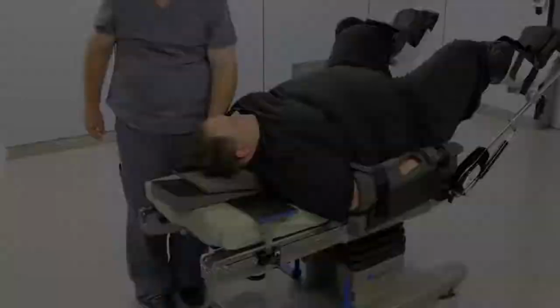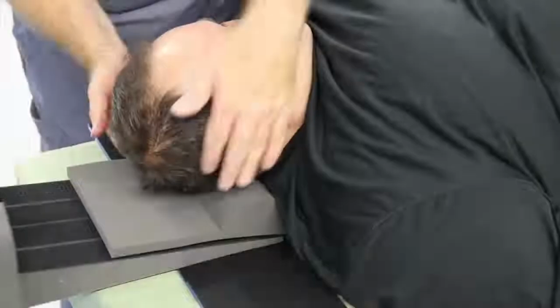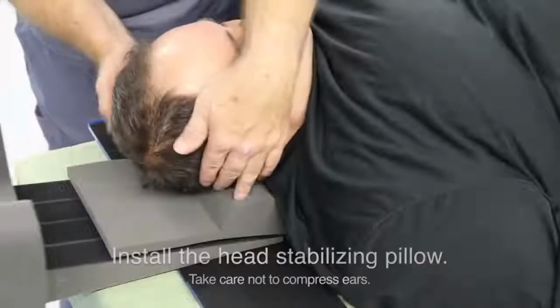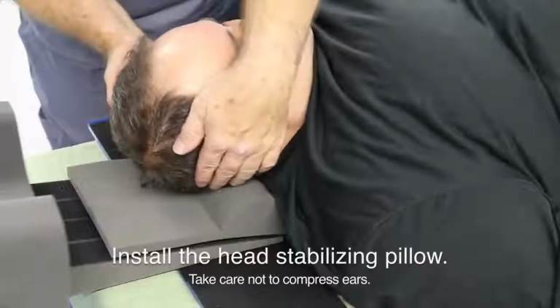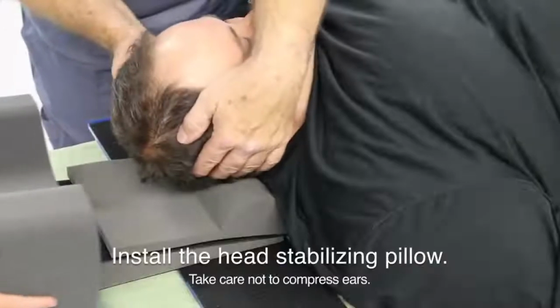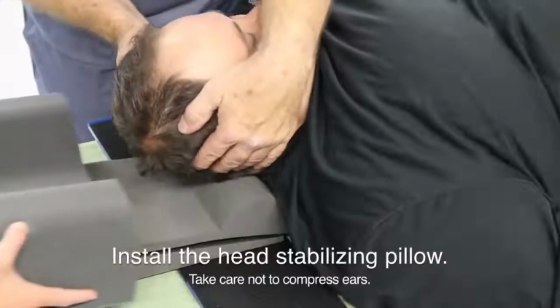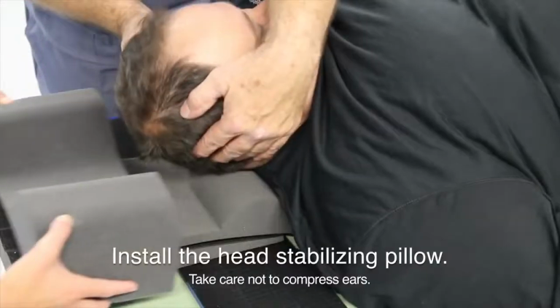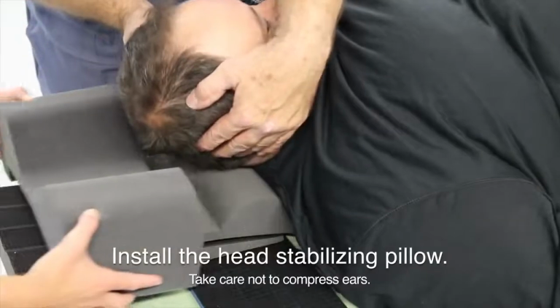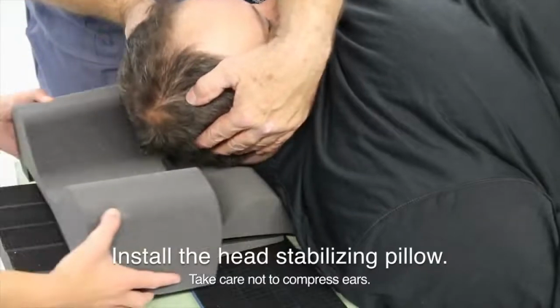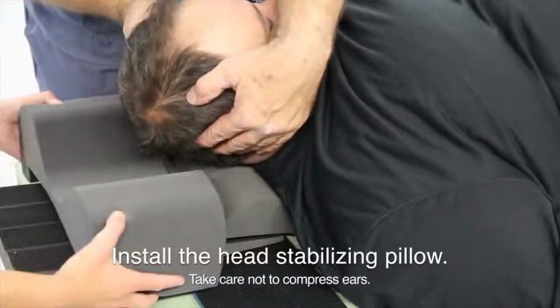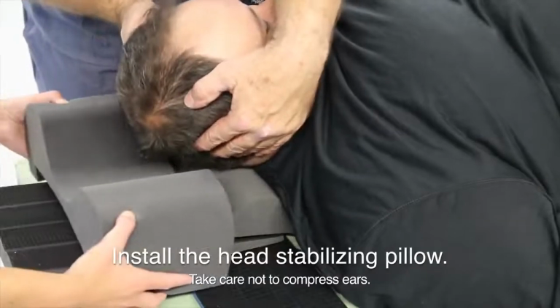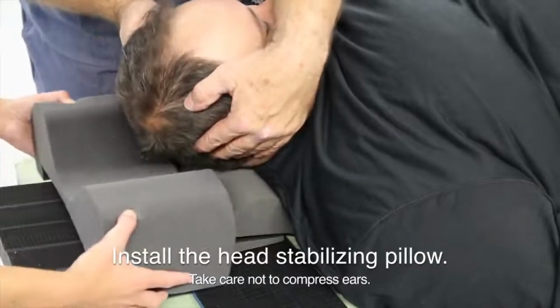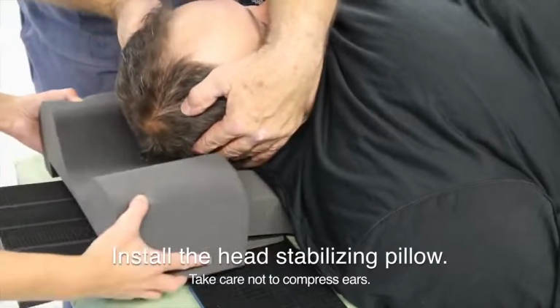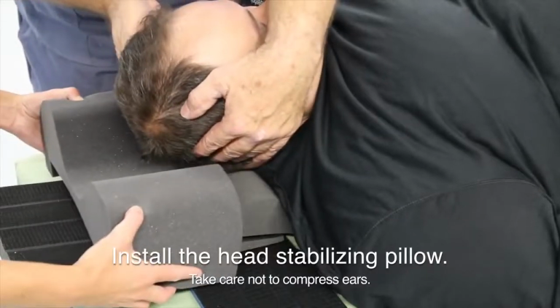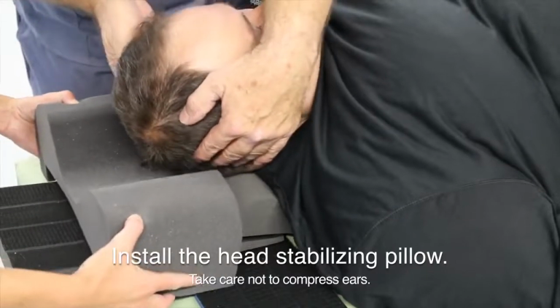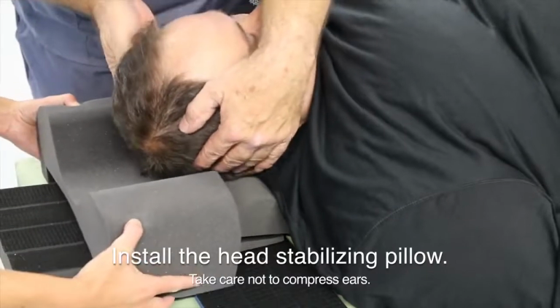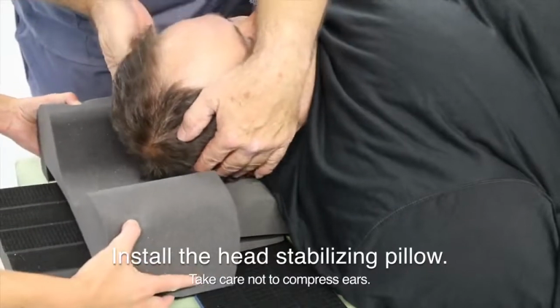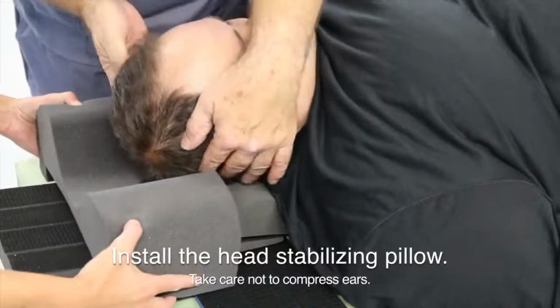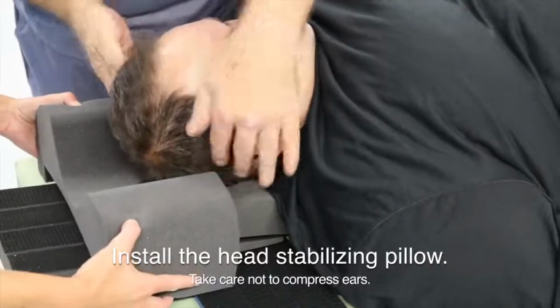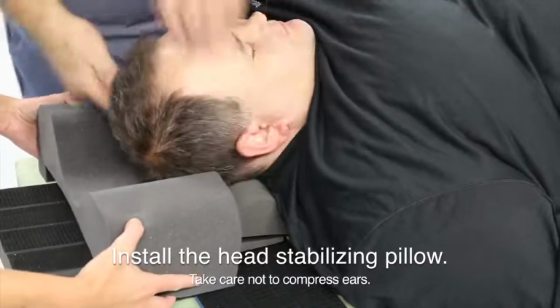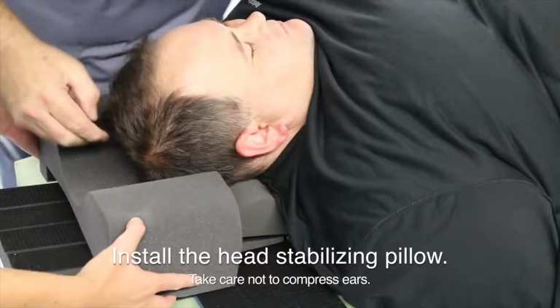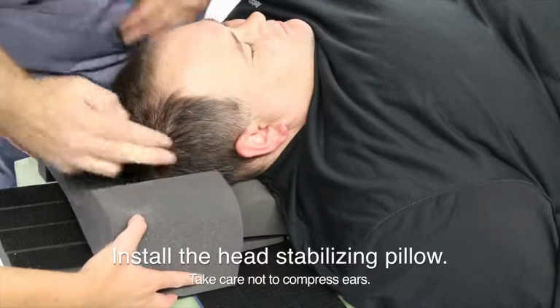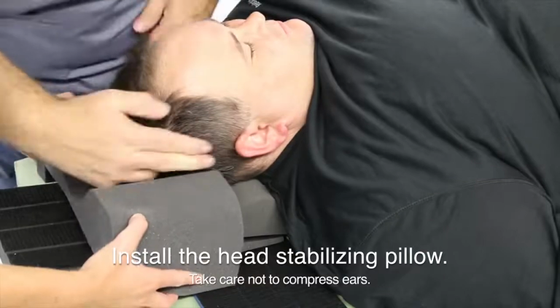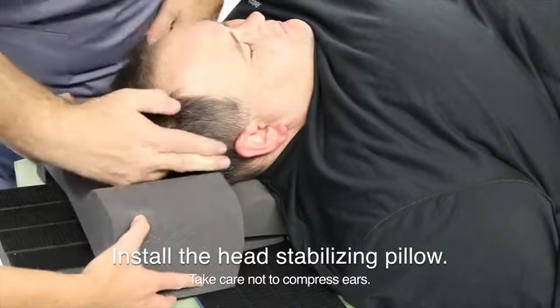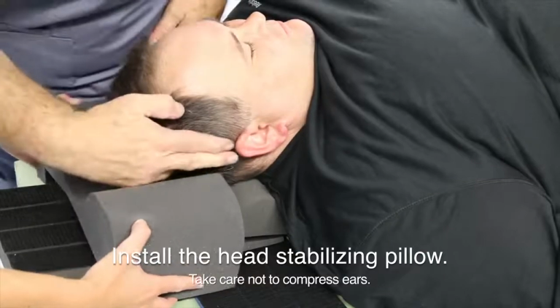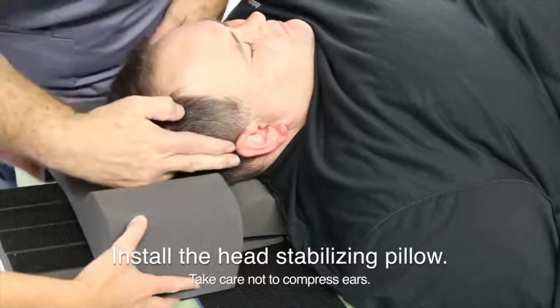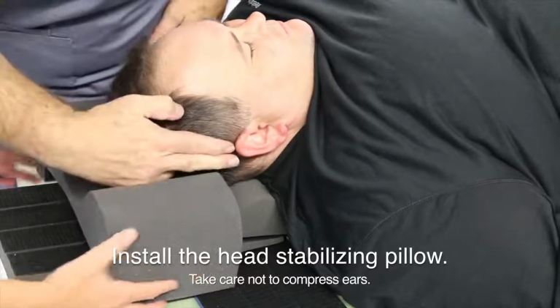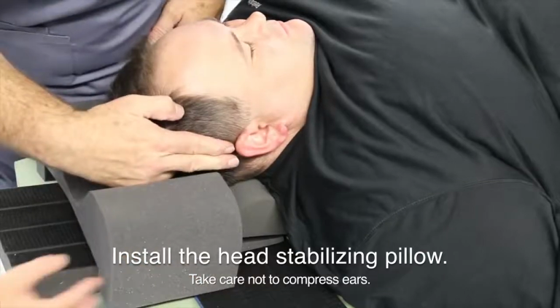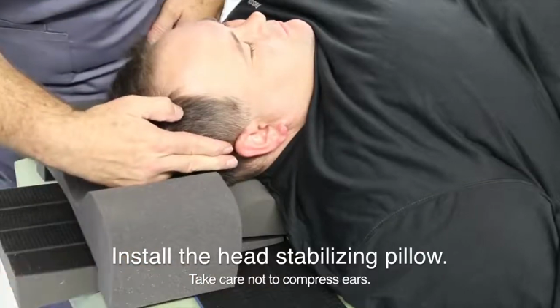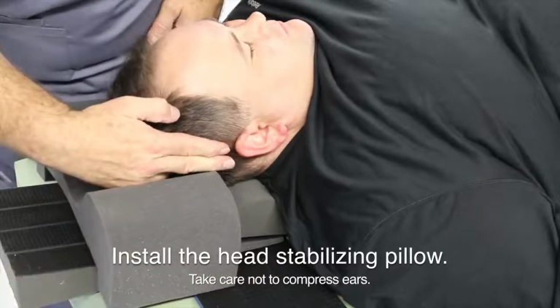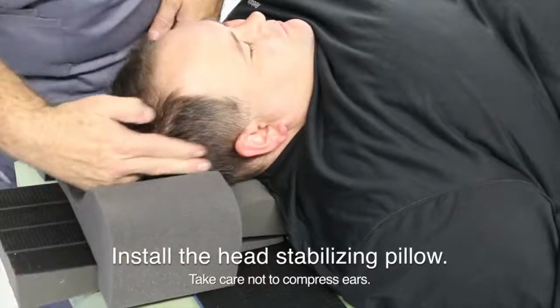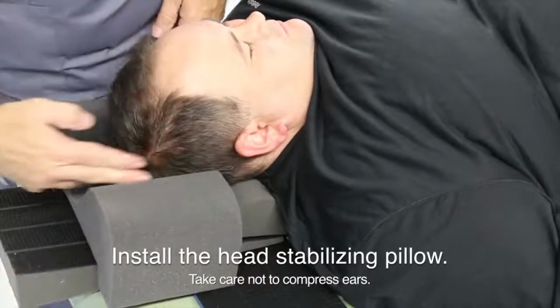The head stabilizing pillow secures the head and keeps it from rocking. Take care not to make contact with the ears.